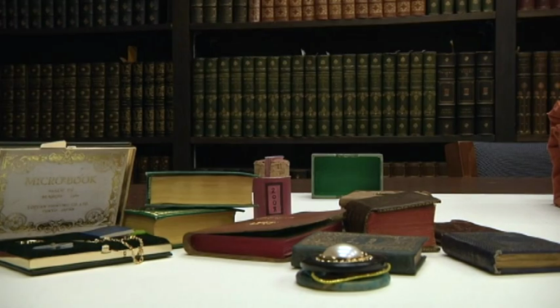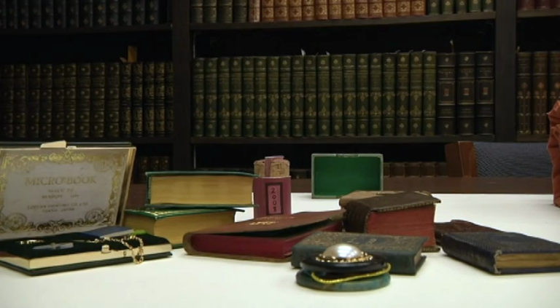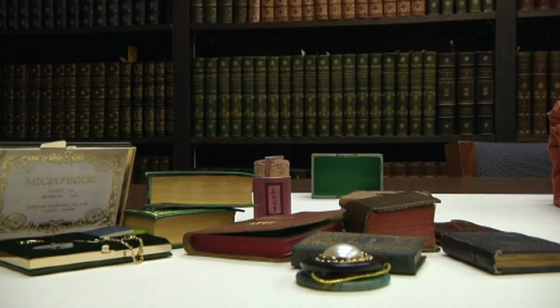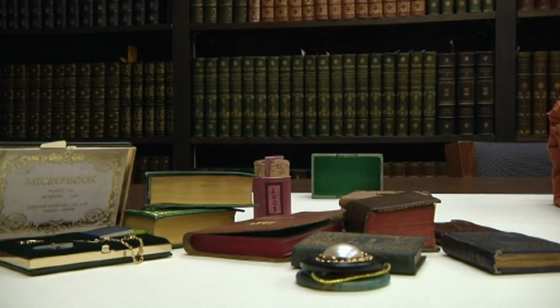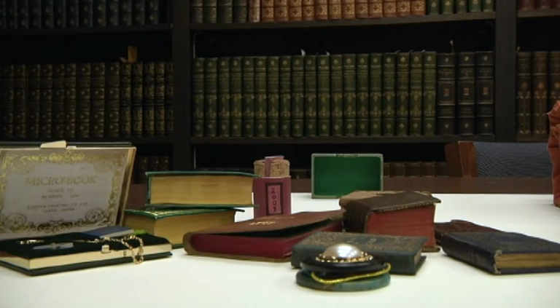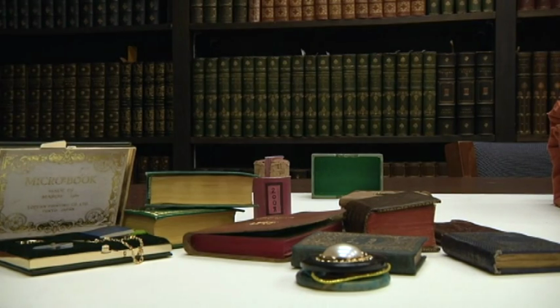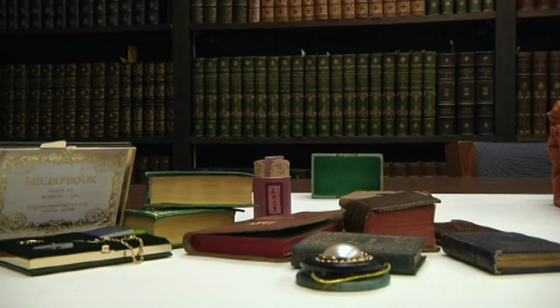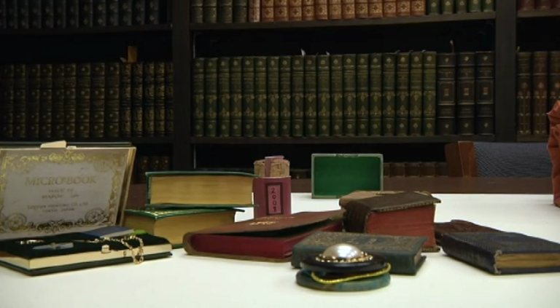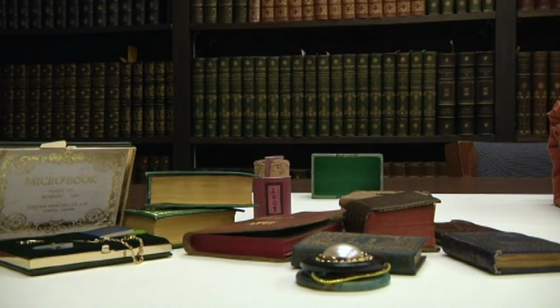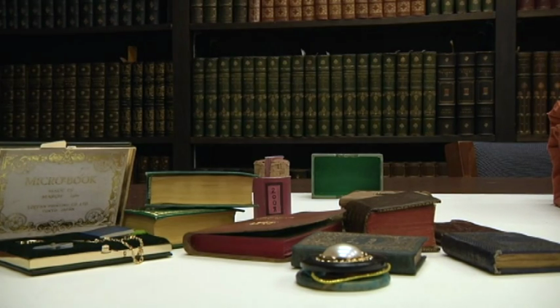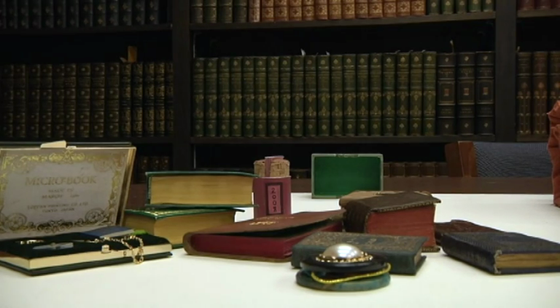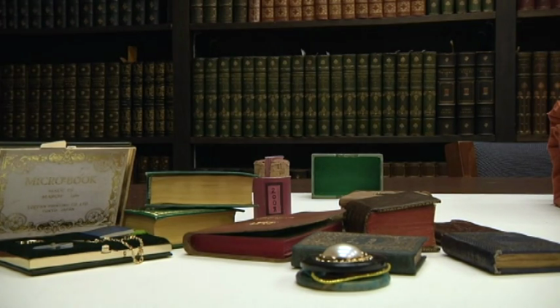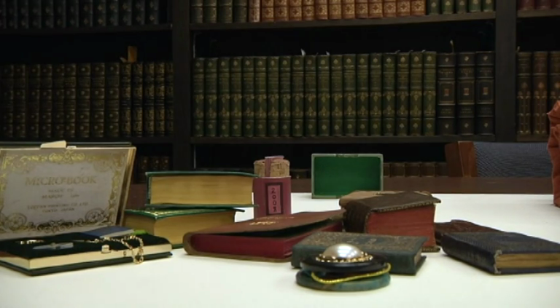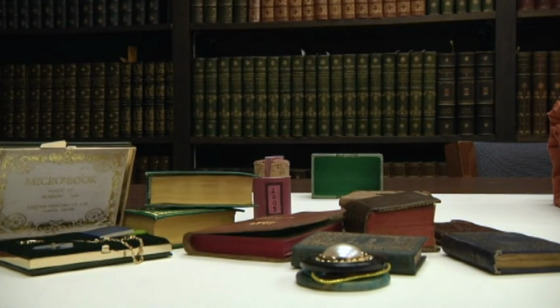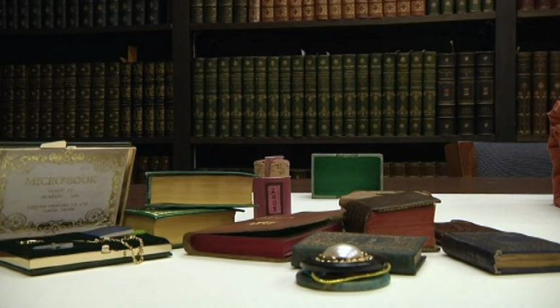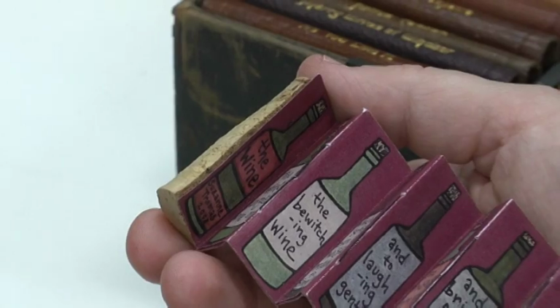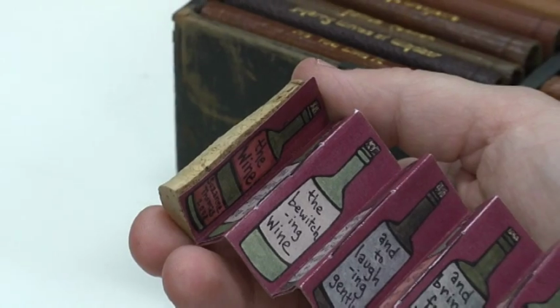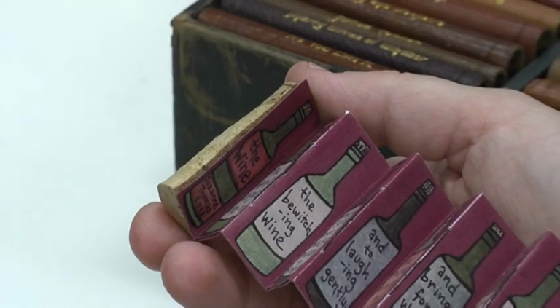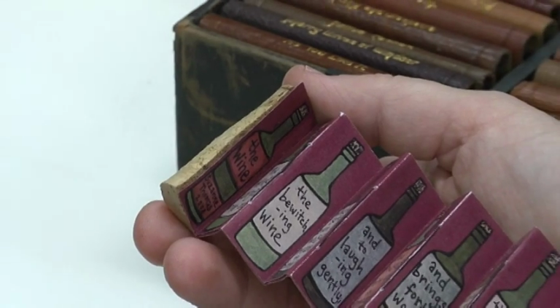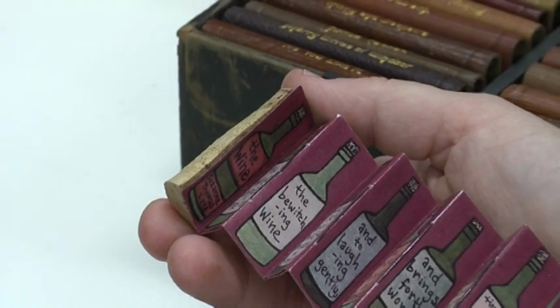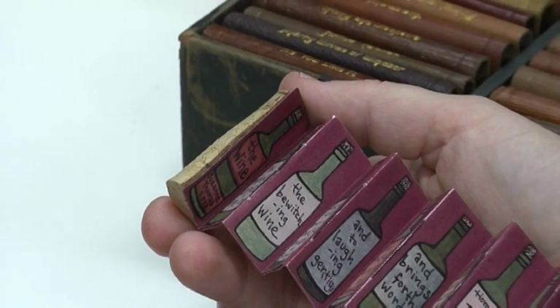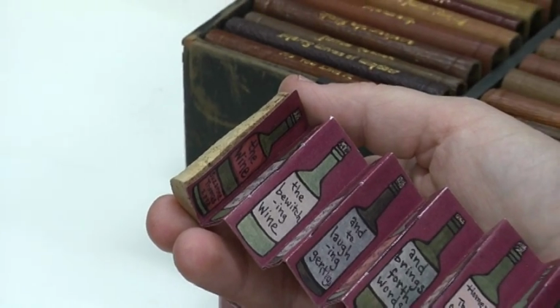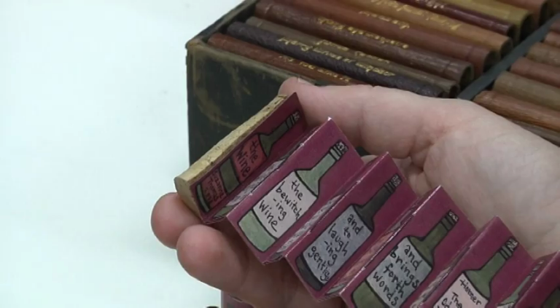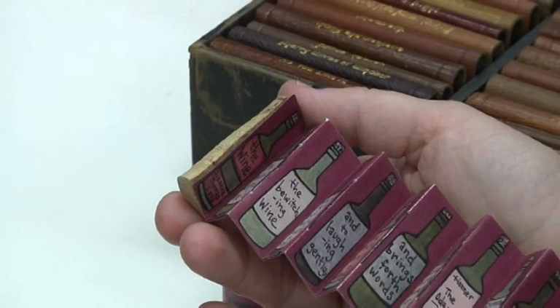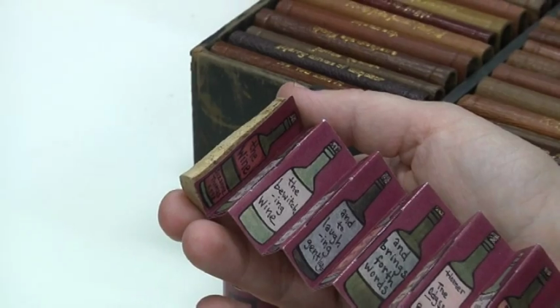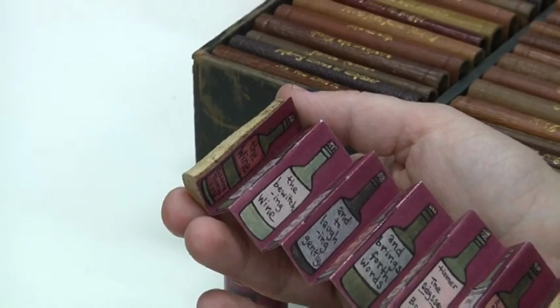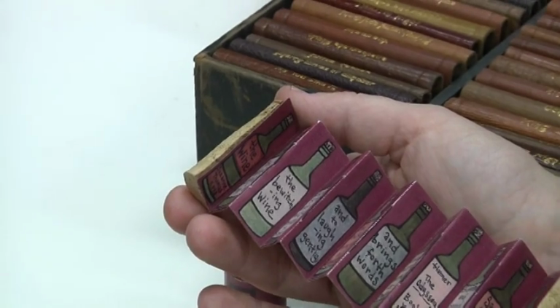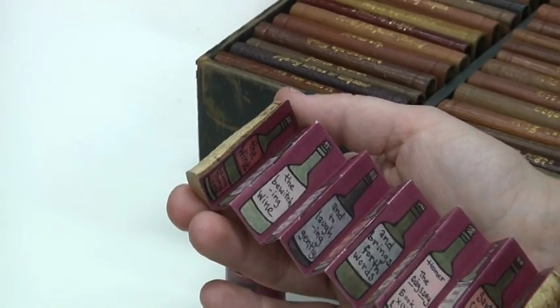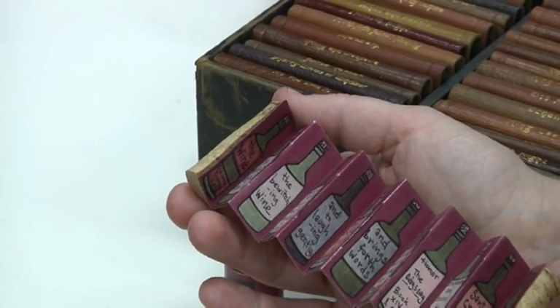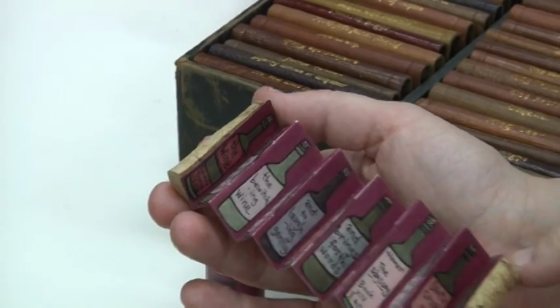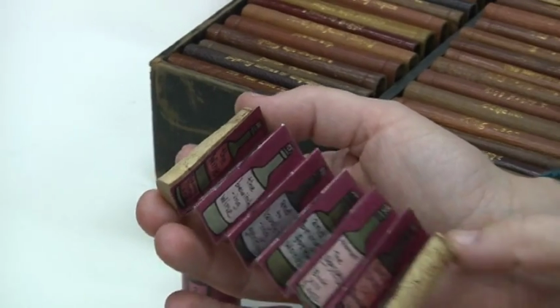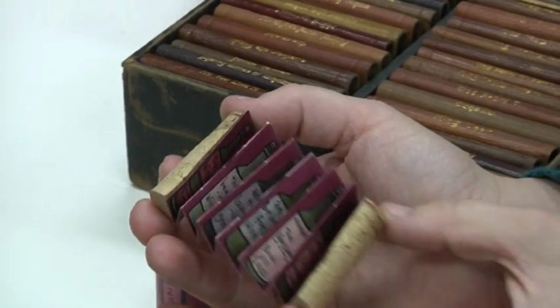But there are a wide array of sizes, as well as subjects in the Charlotte Smith Miniature Book Collection, named after its founder.